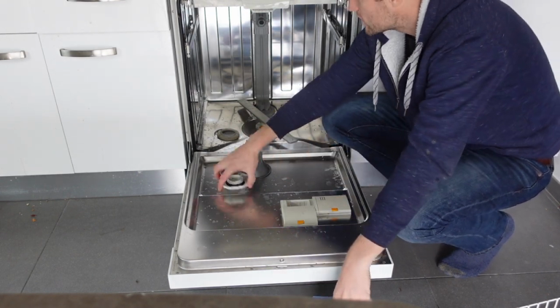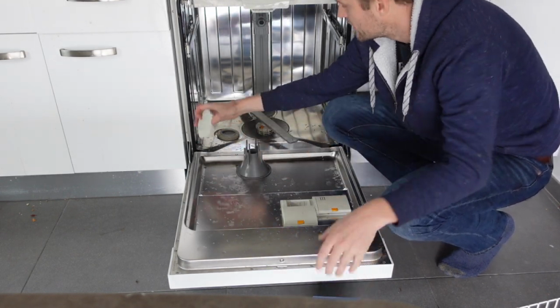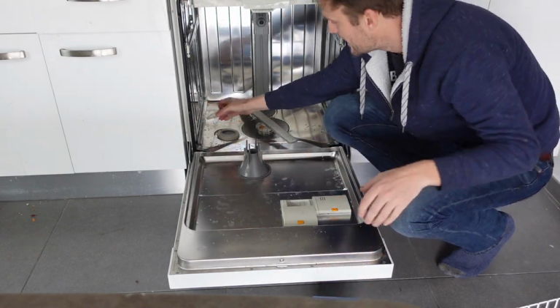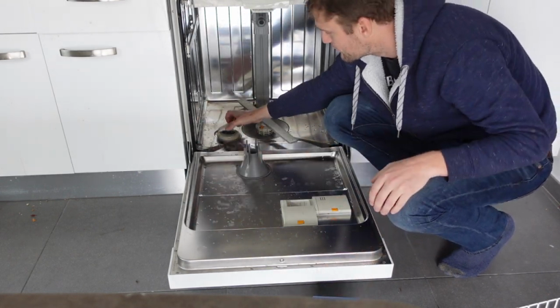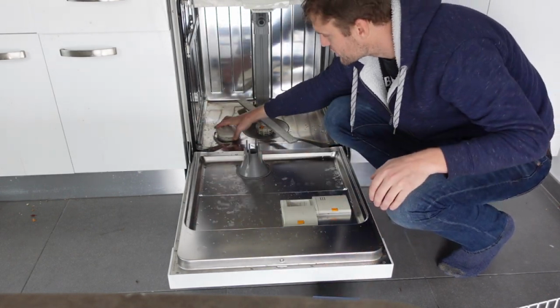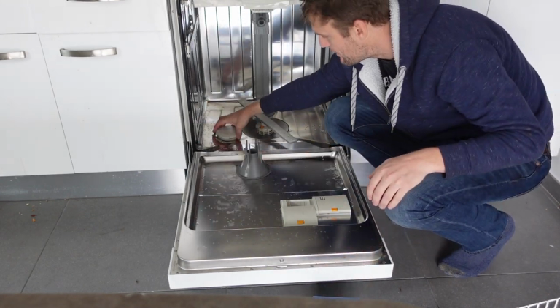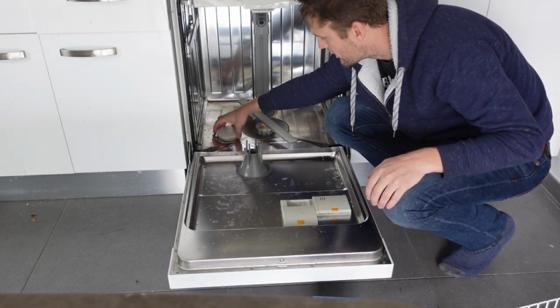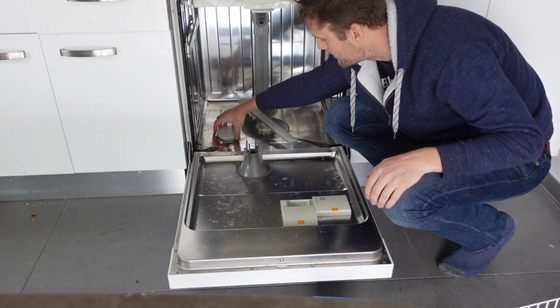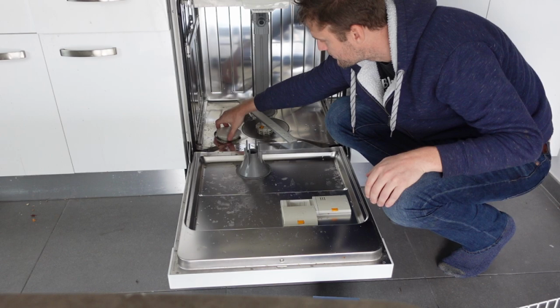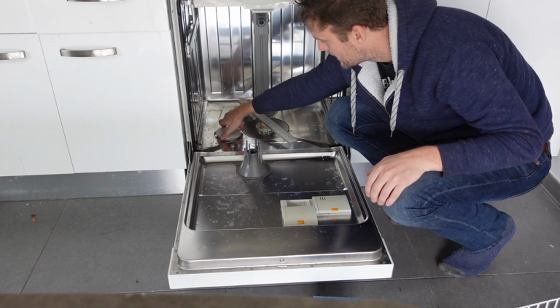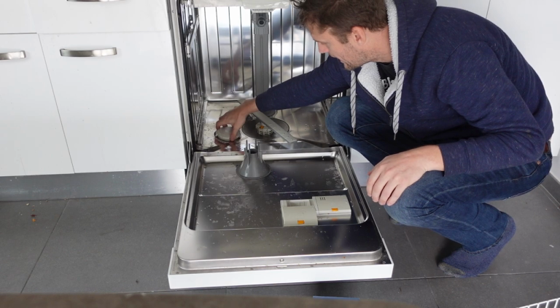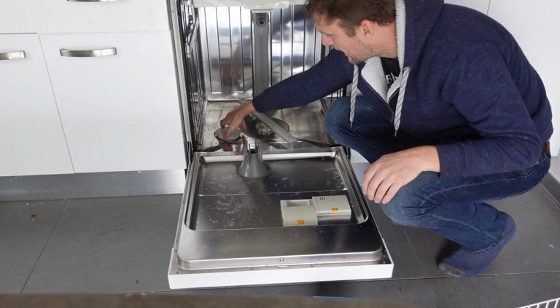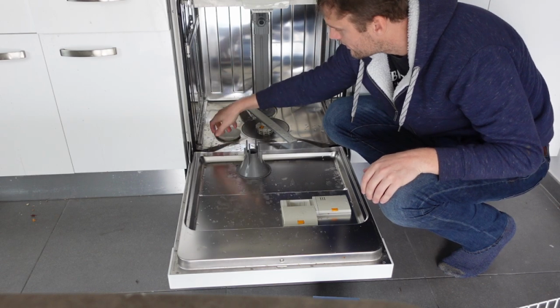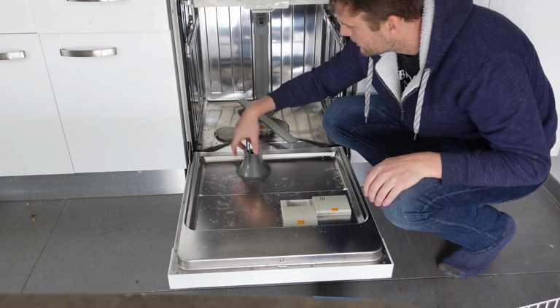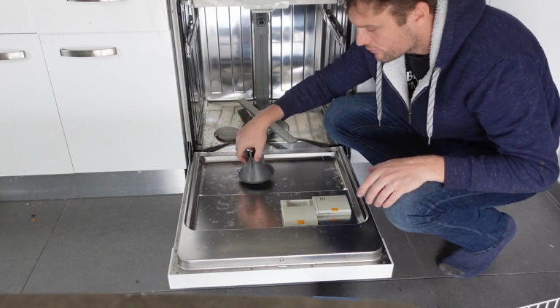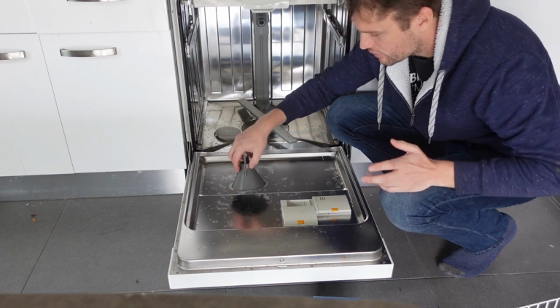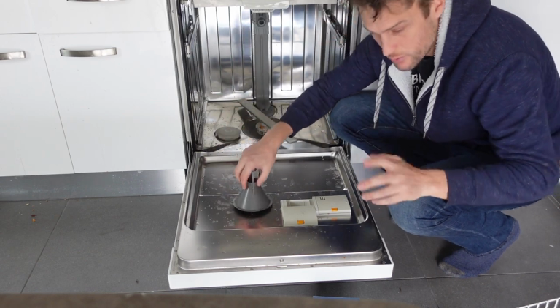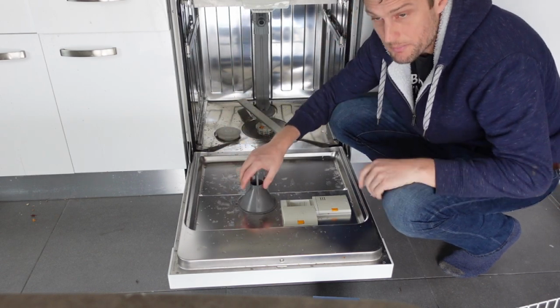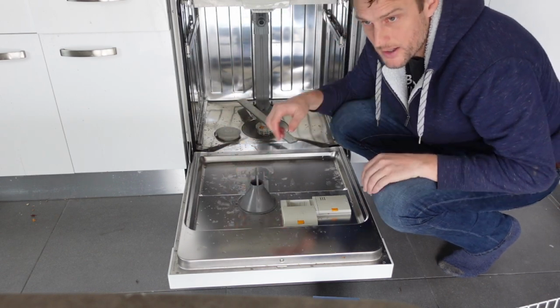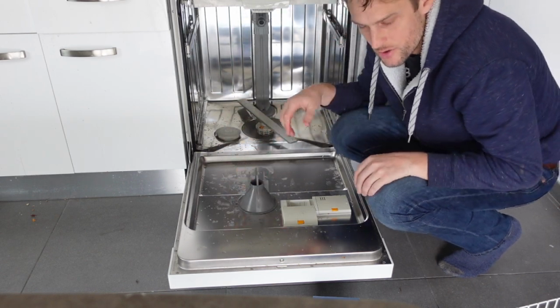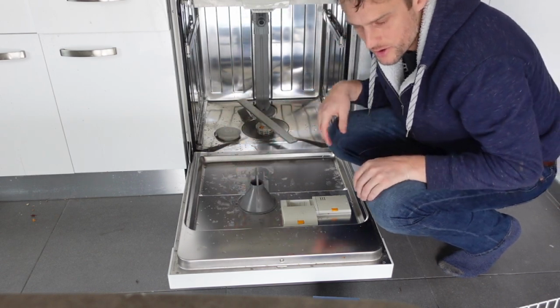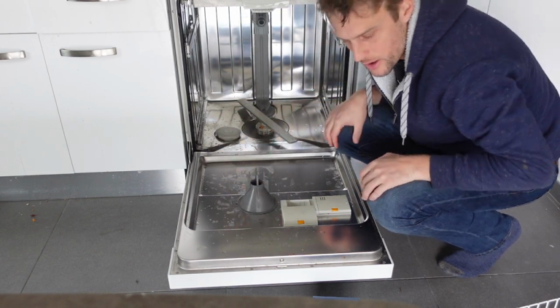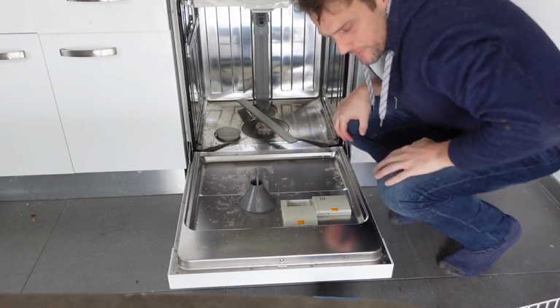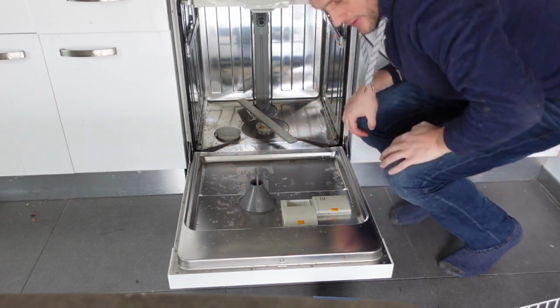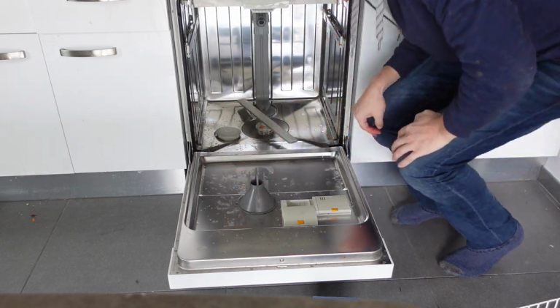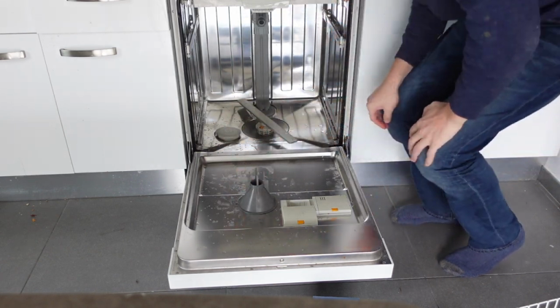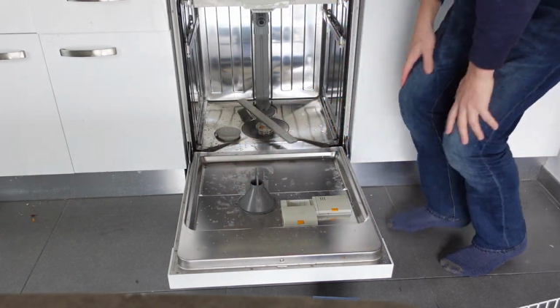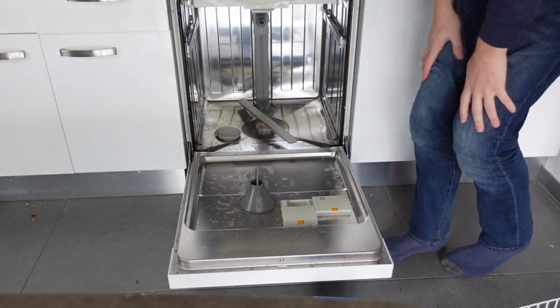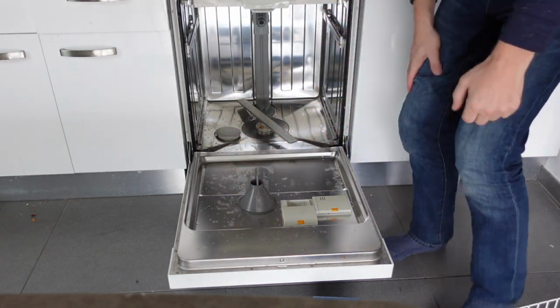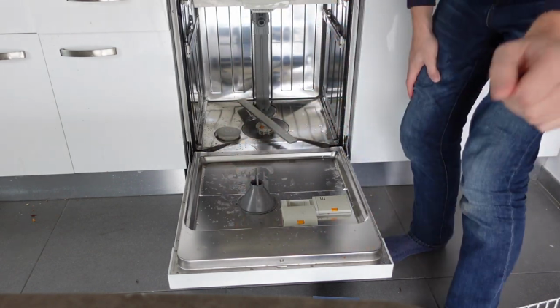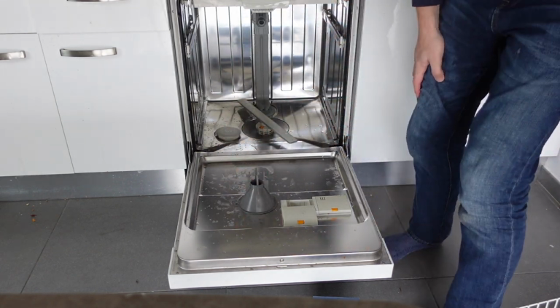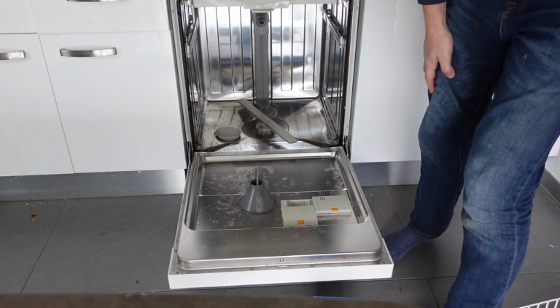Once you've done that, put the top back on and put your rack back in and you're good to go. Thanks a lot for watching — have a great day.